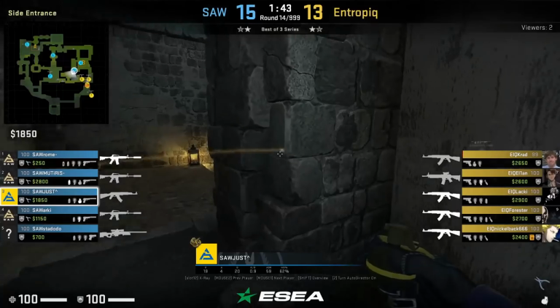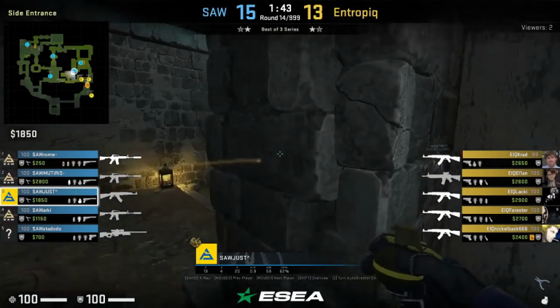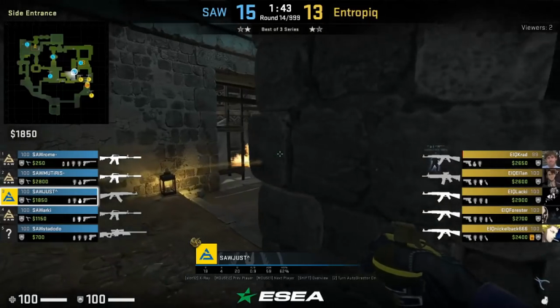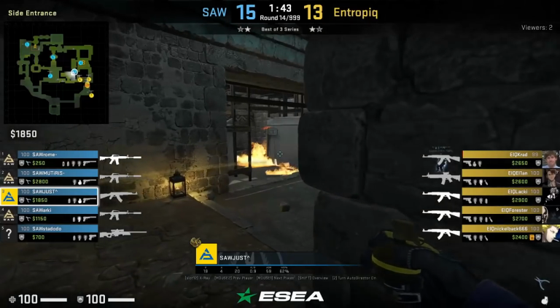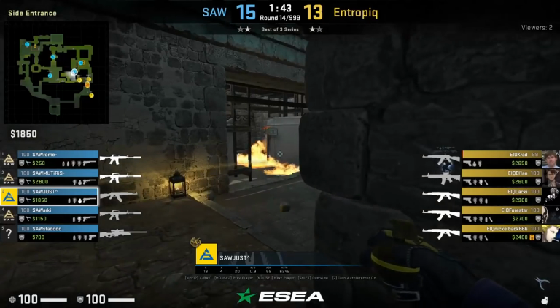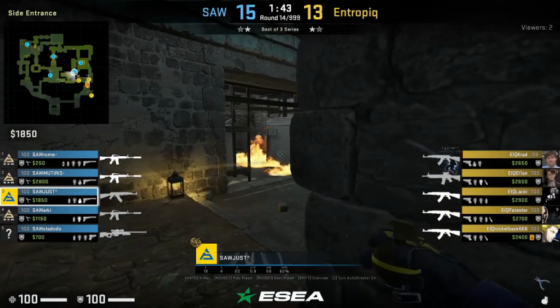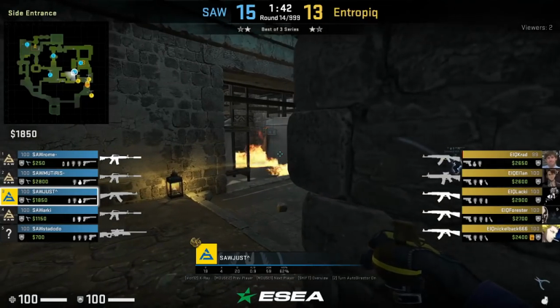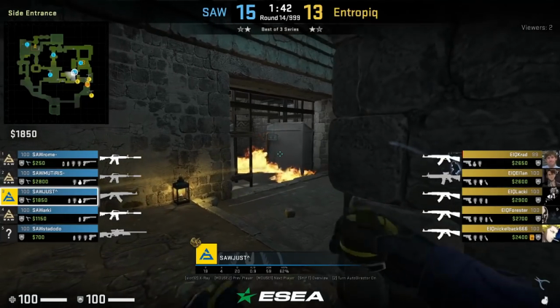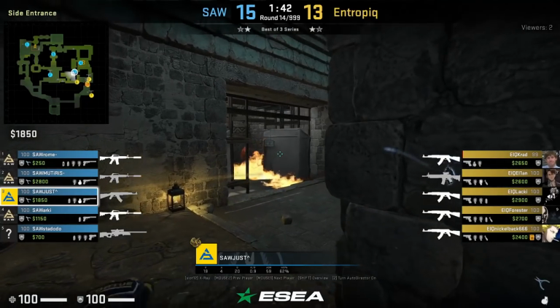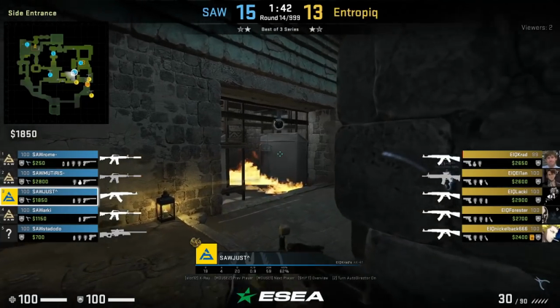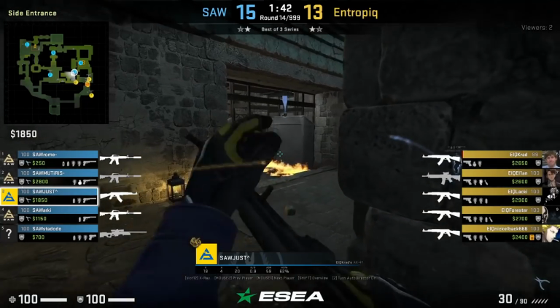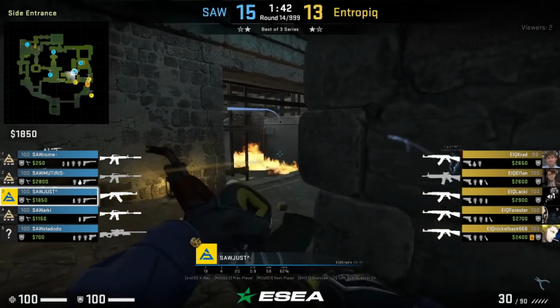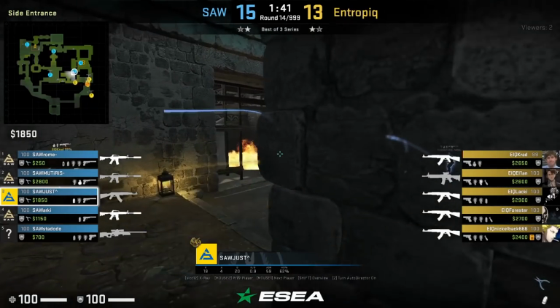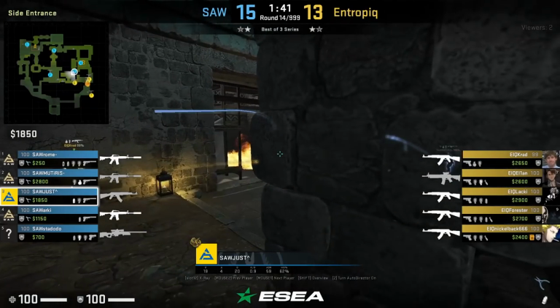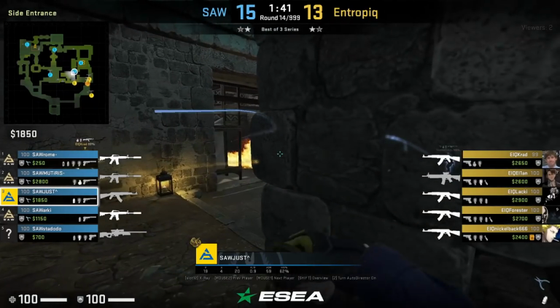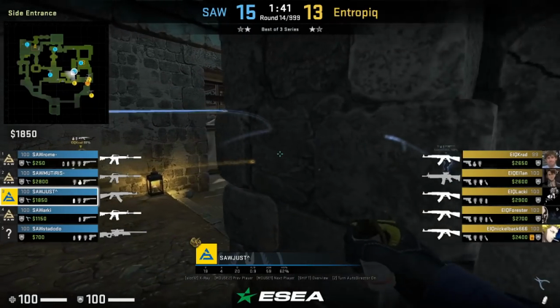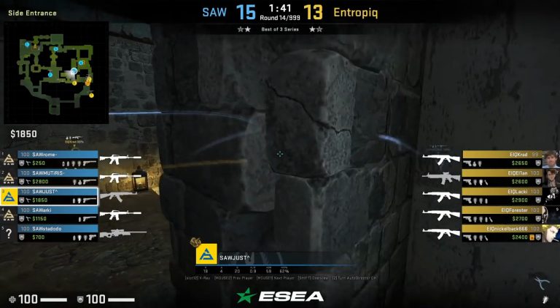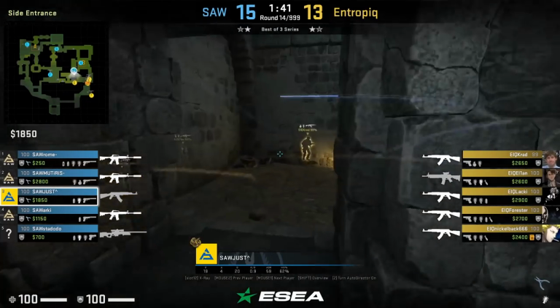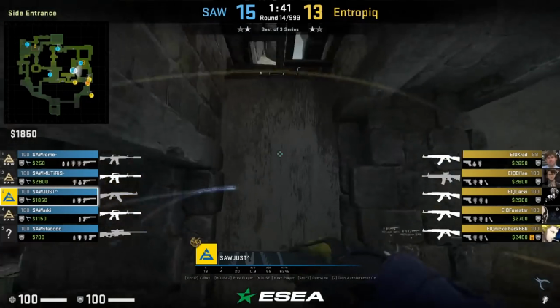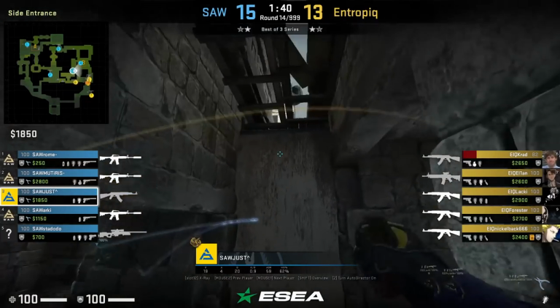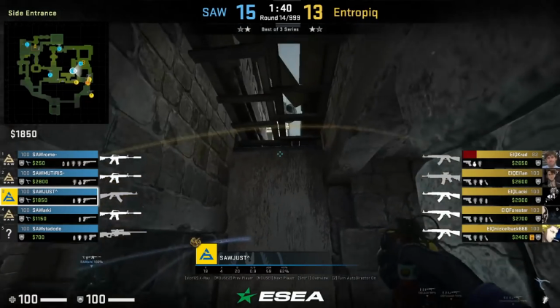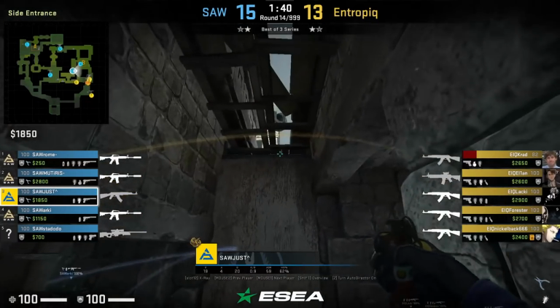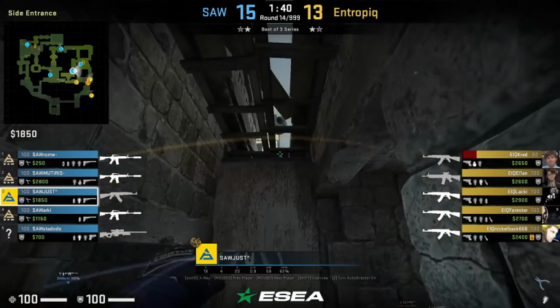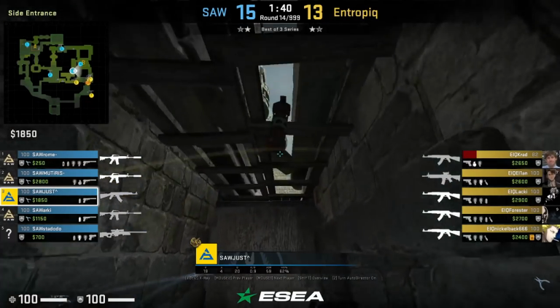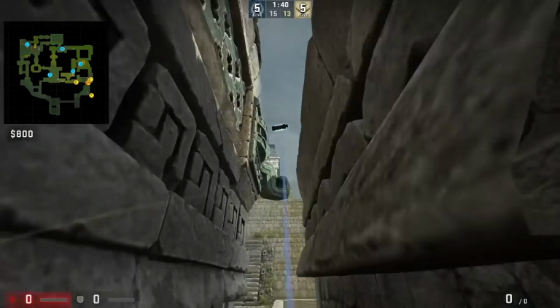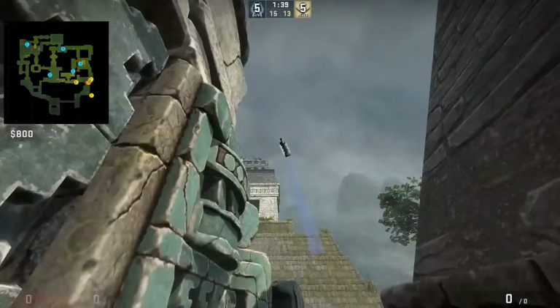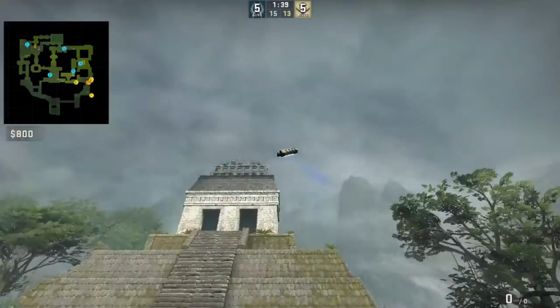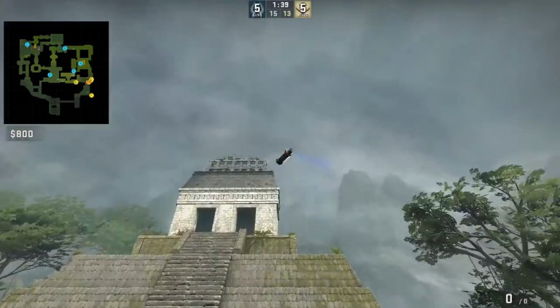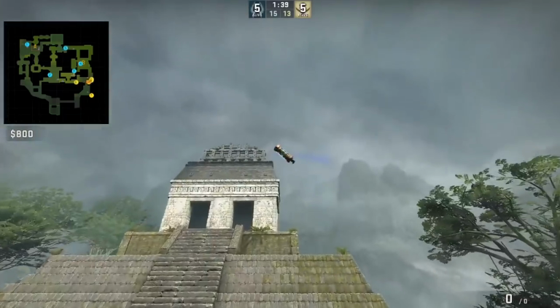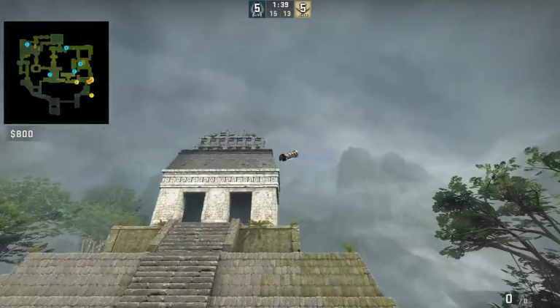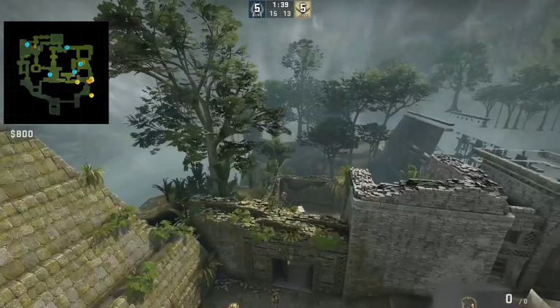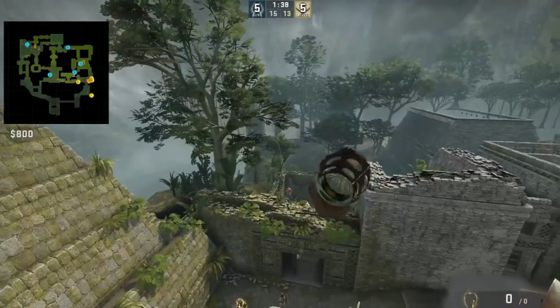As the cave player, you can support your B teammate by flashing through the roof, which Just does here.